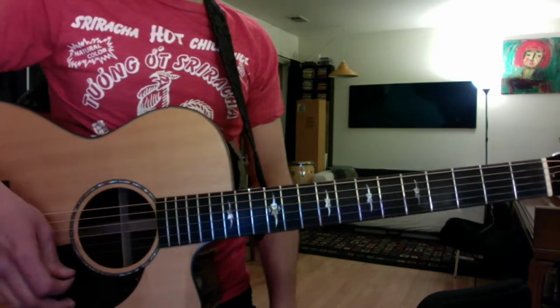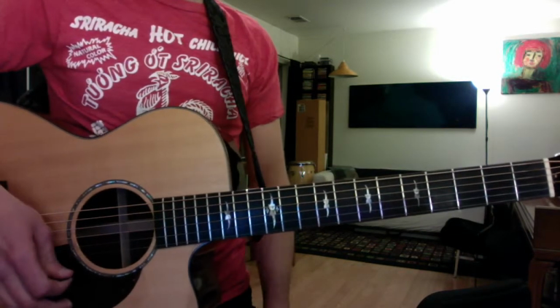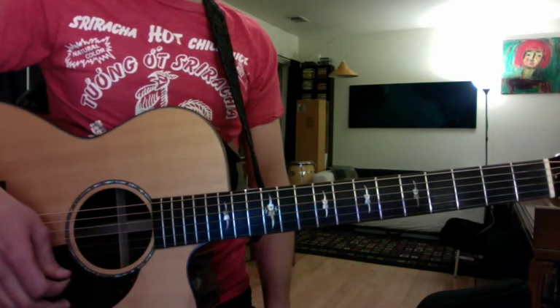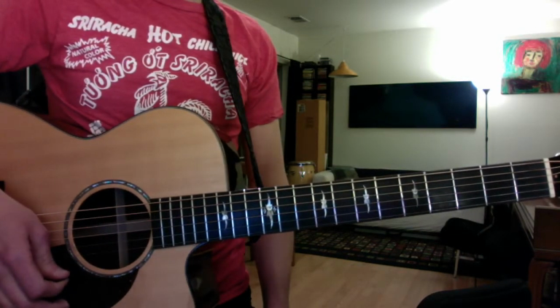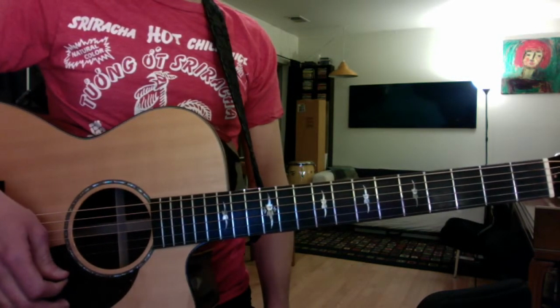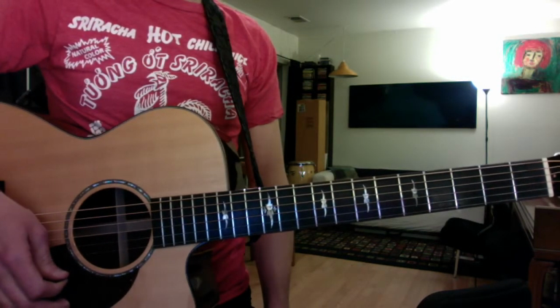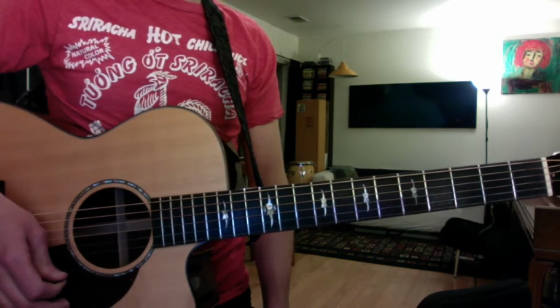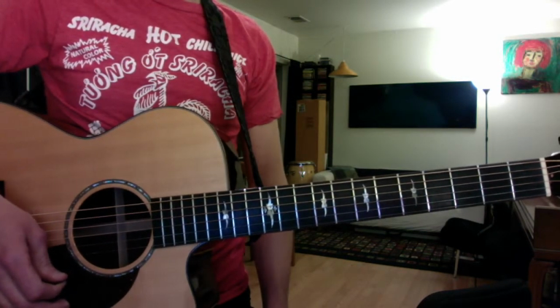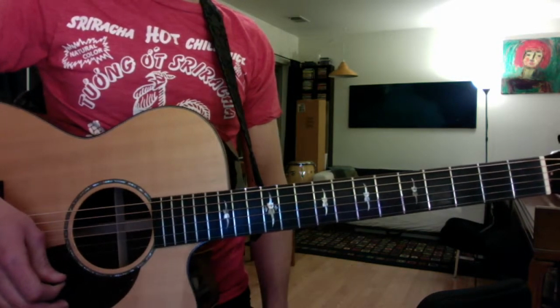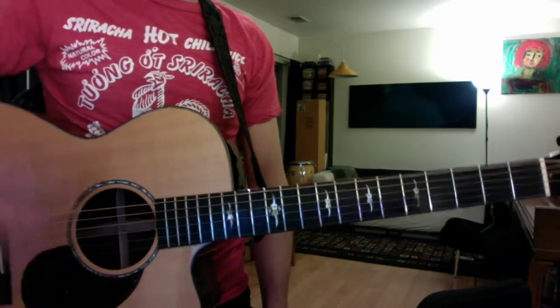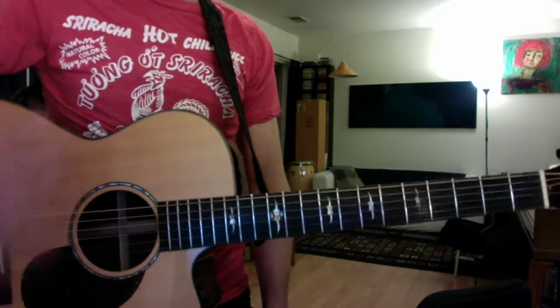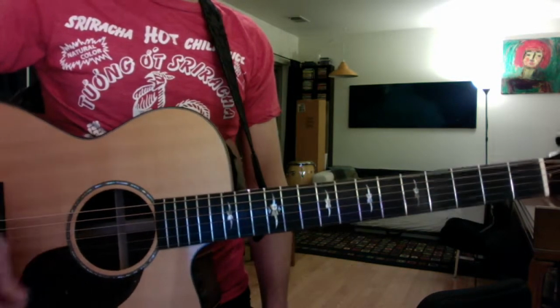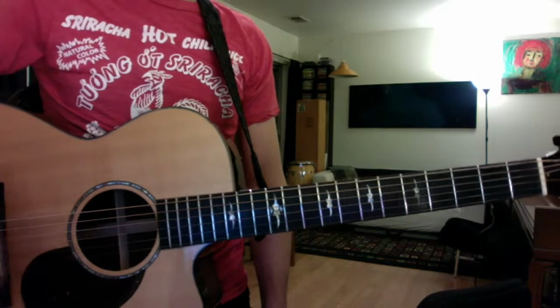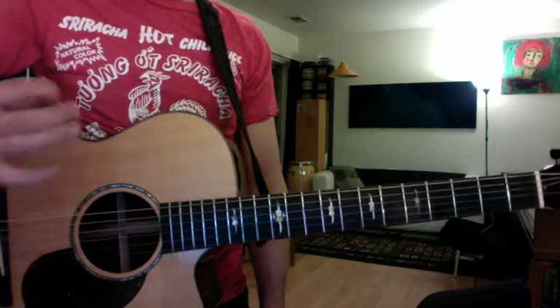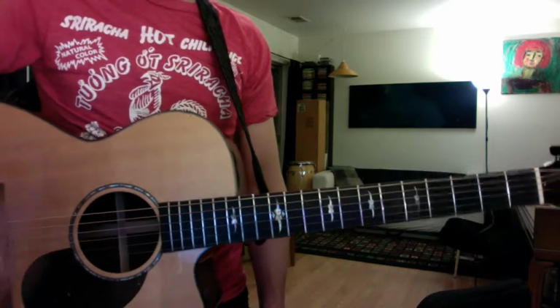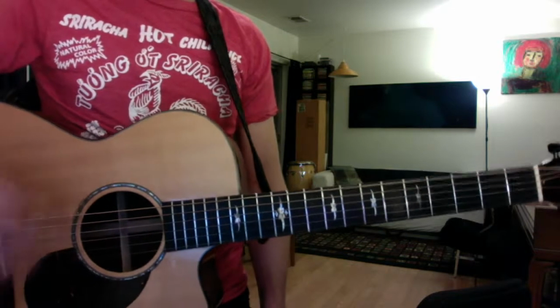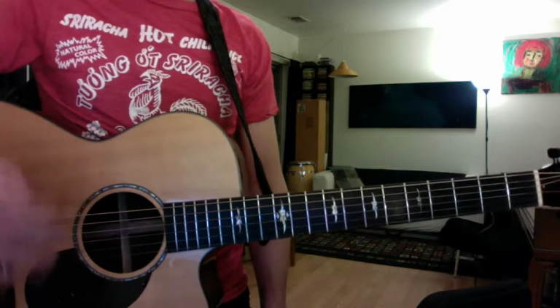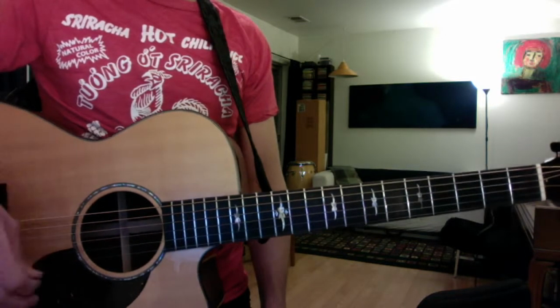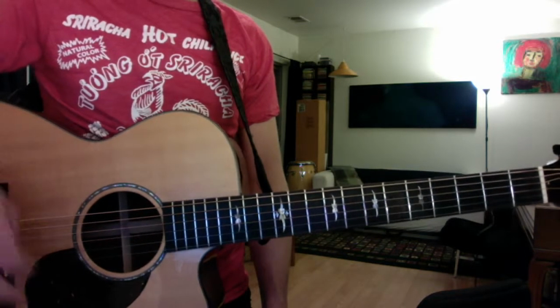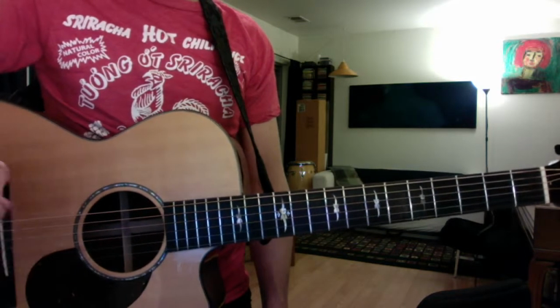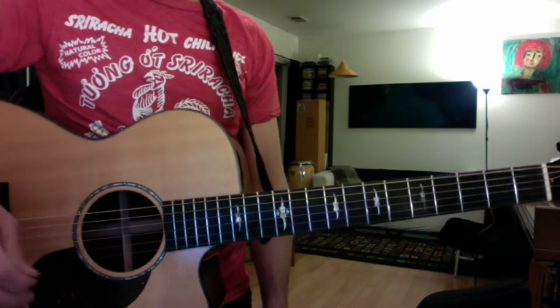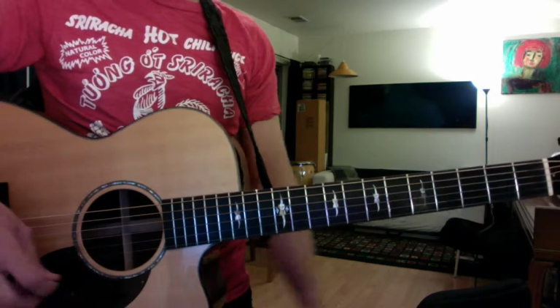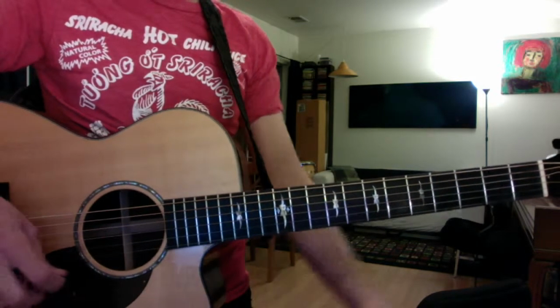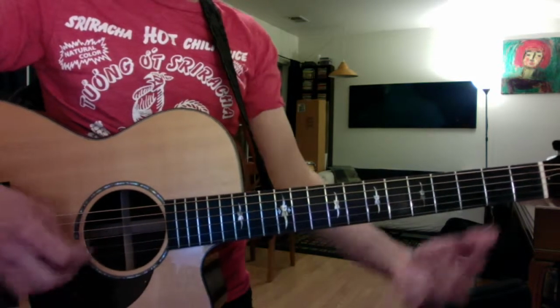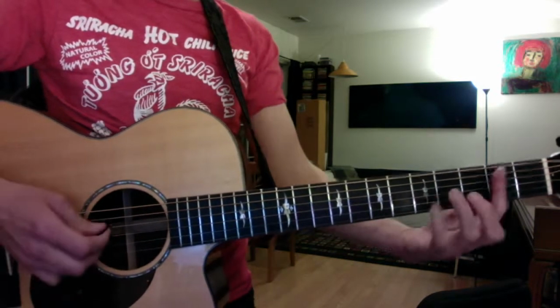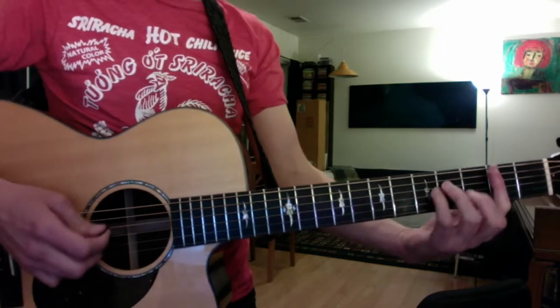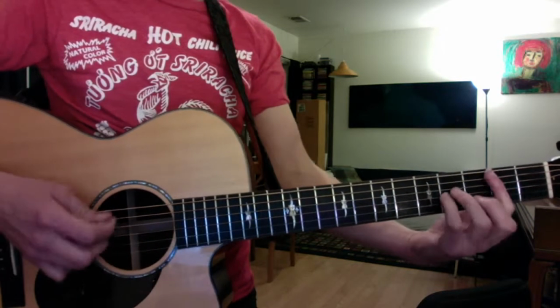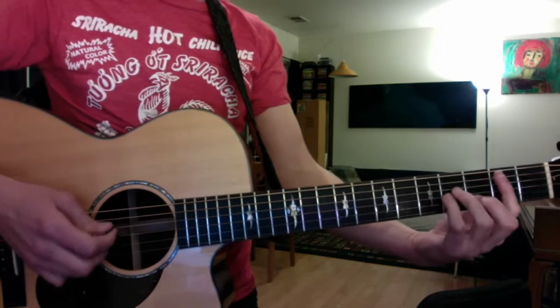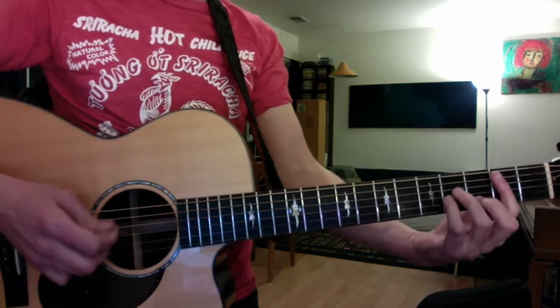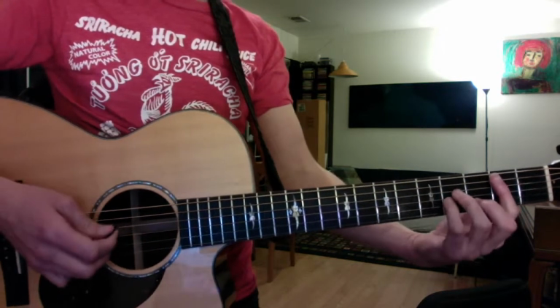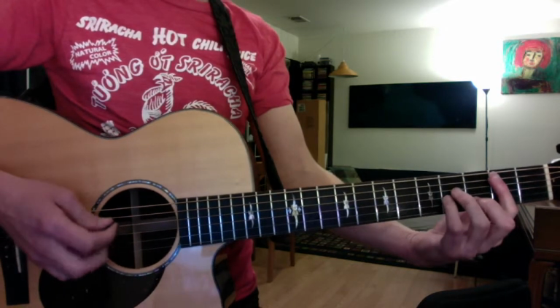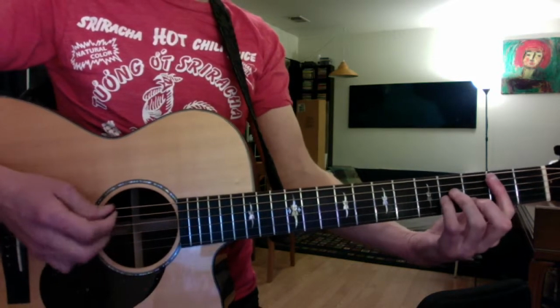And then on your reggae, really try to go one, one and, and keep a nice, tight, dry sound in the high strings.